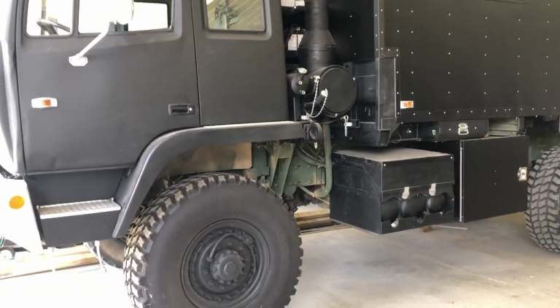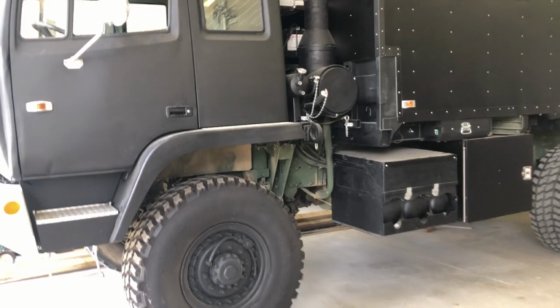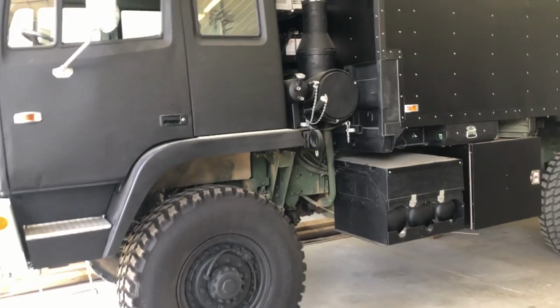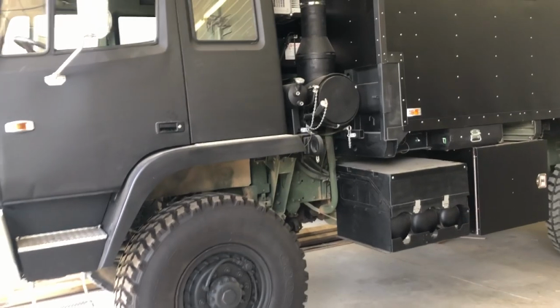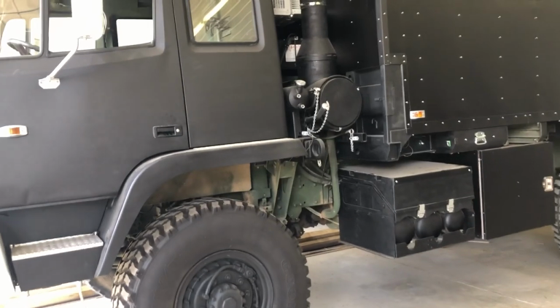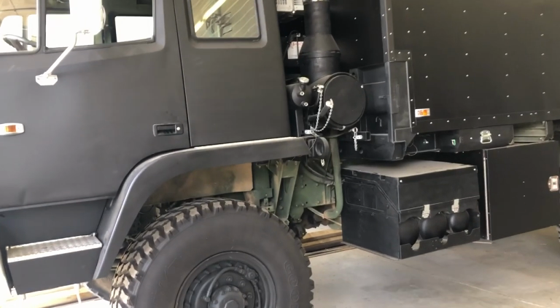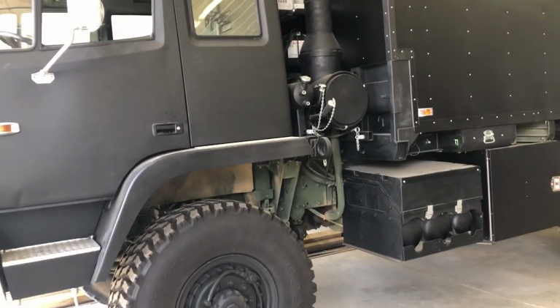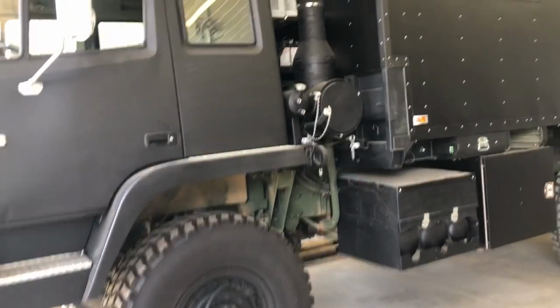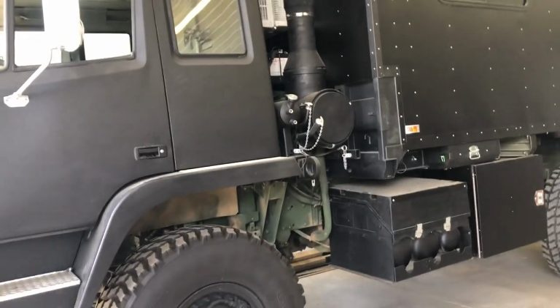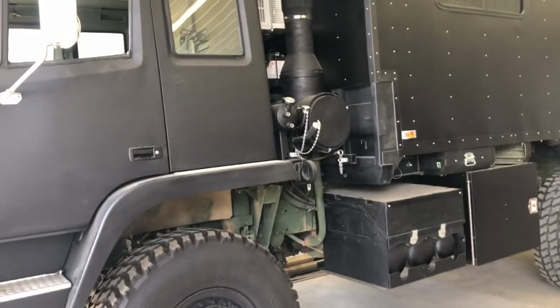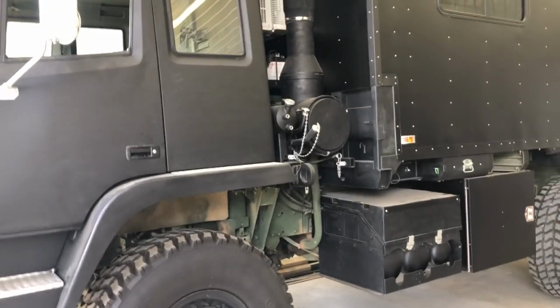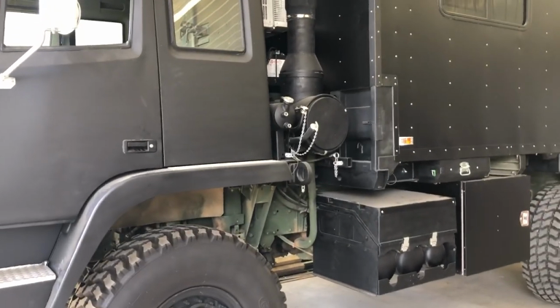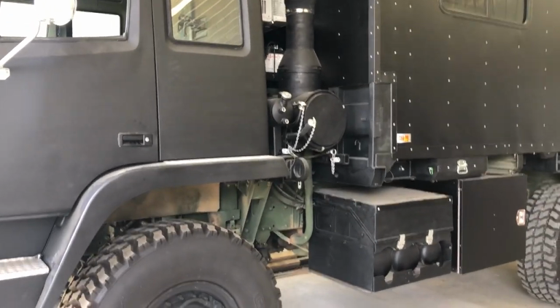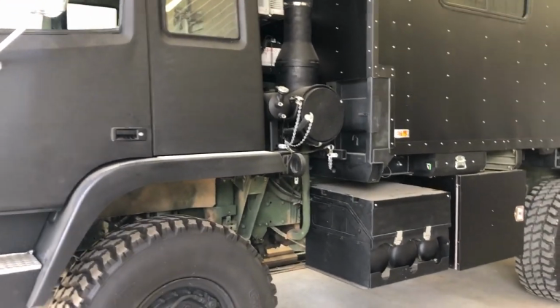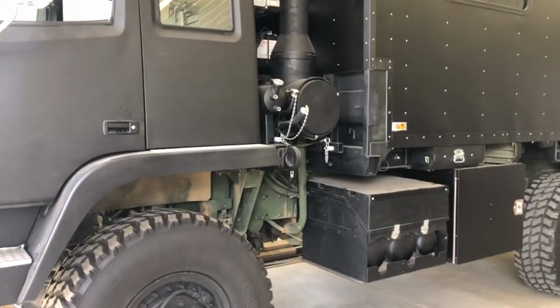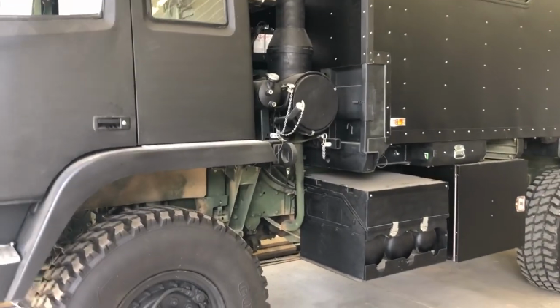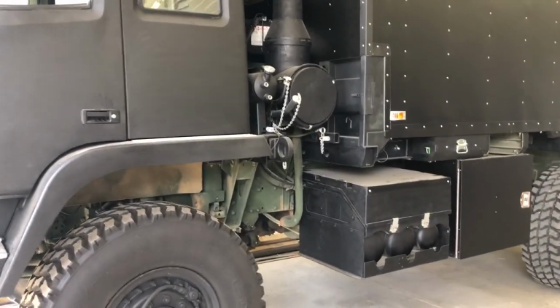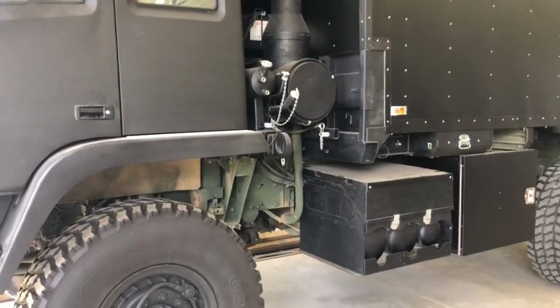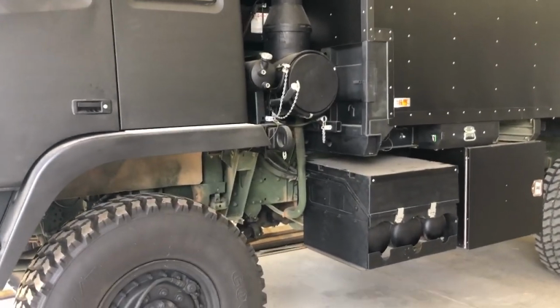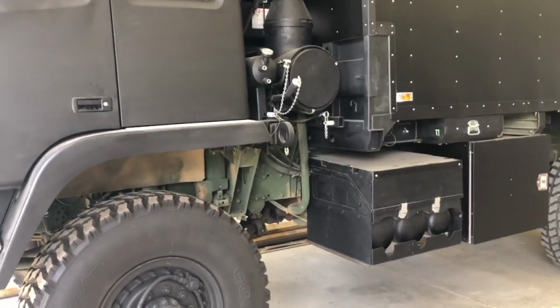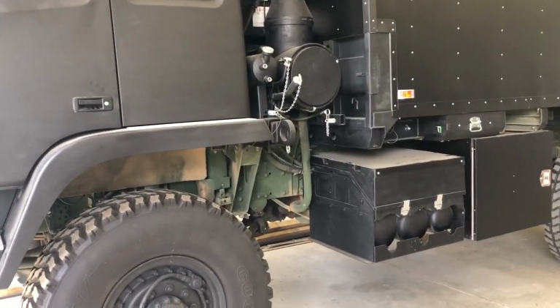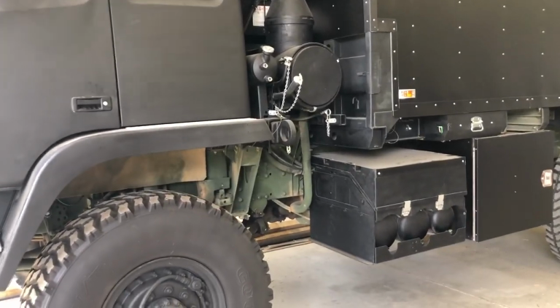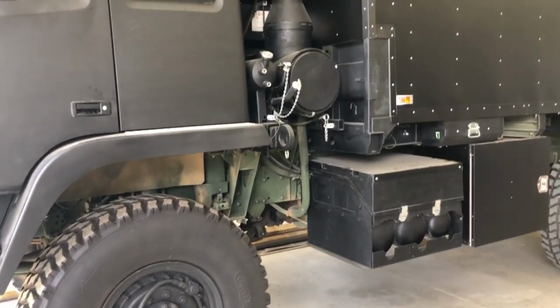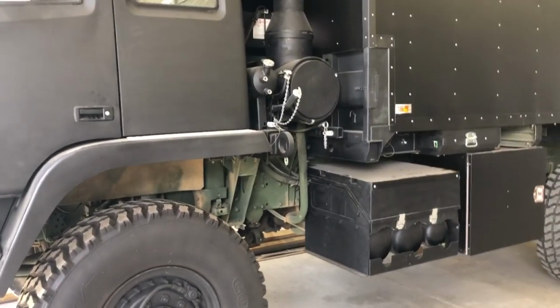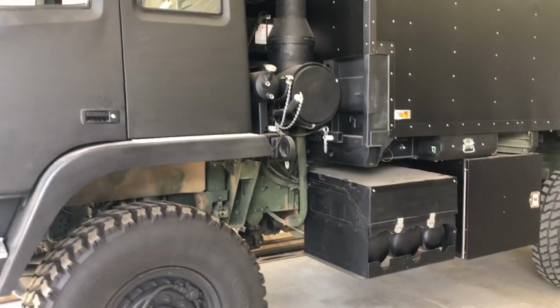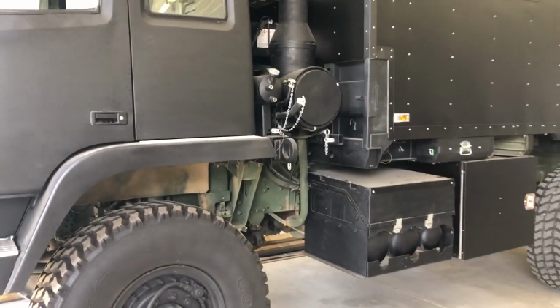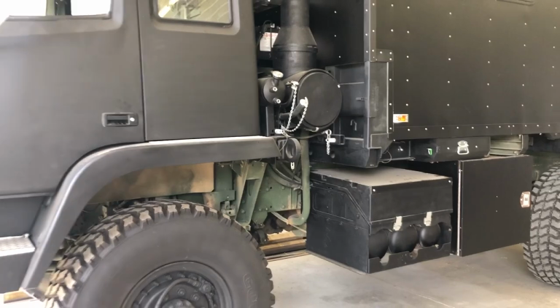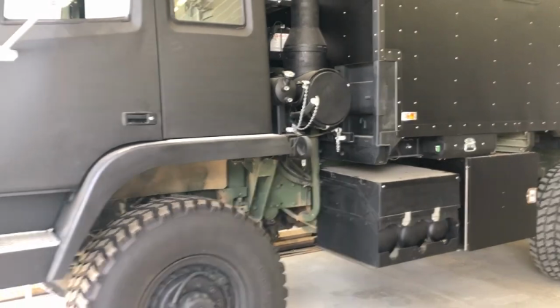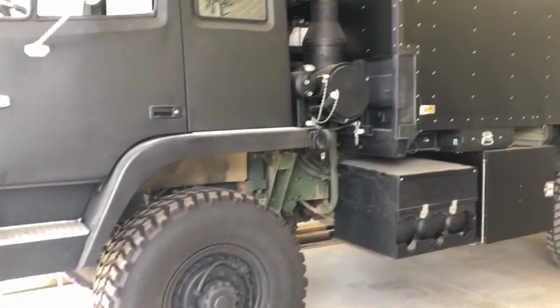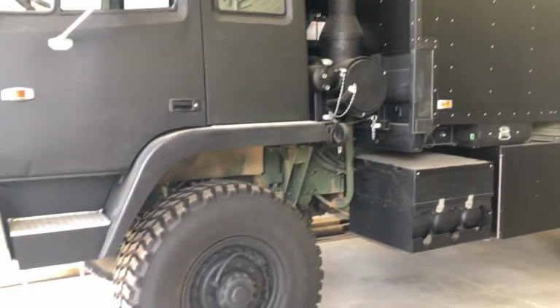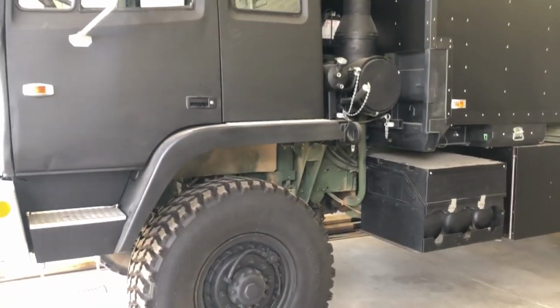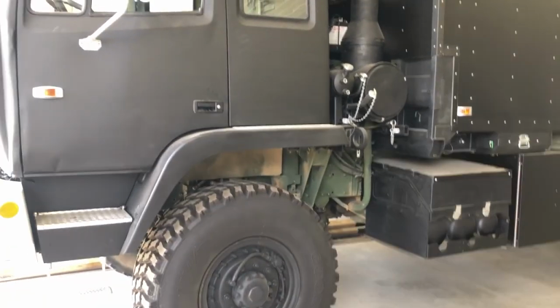First off, you're looking at an Allison automatic transmission coupled with a CAT diesel engine in there.